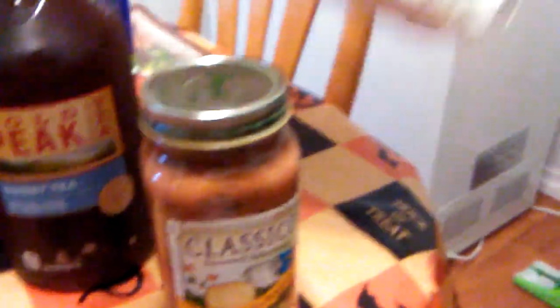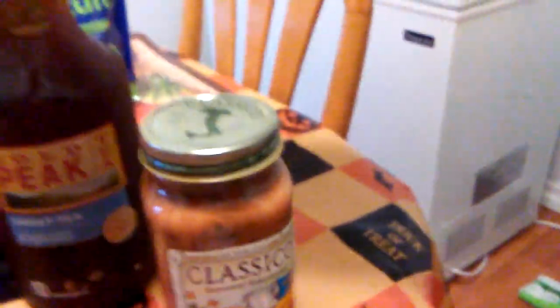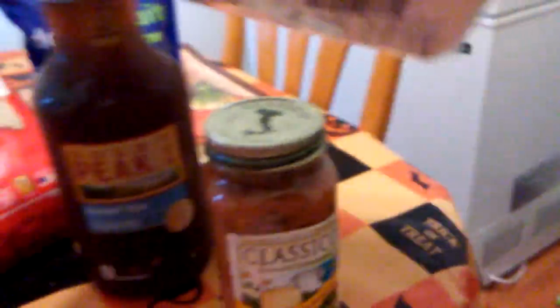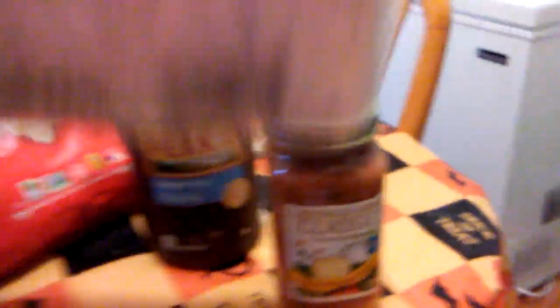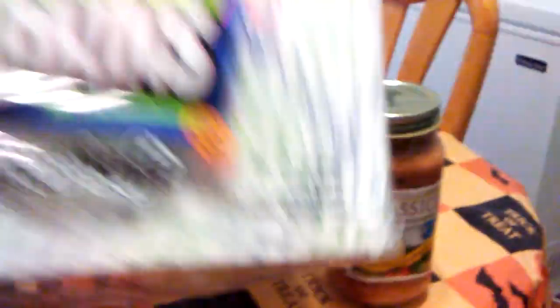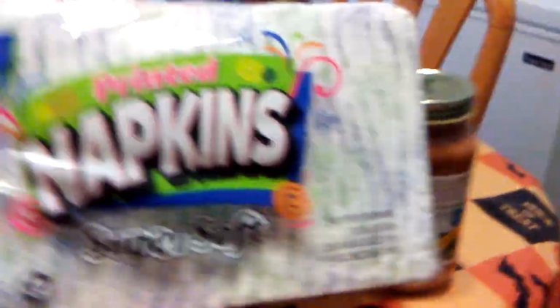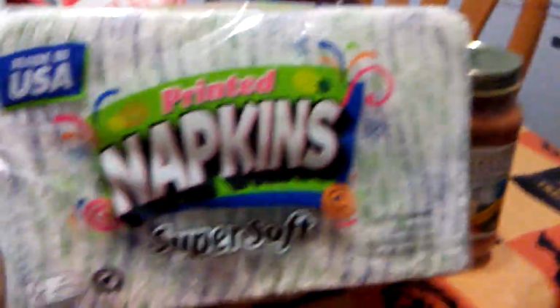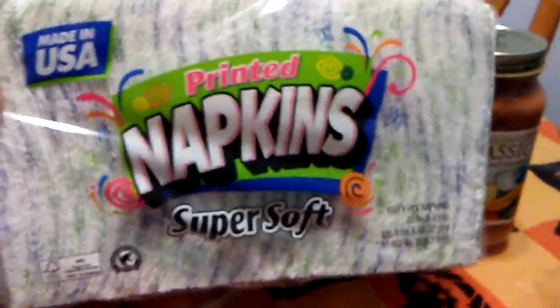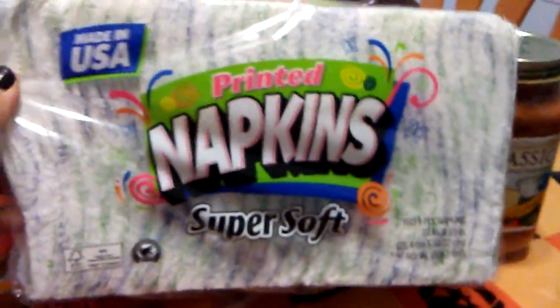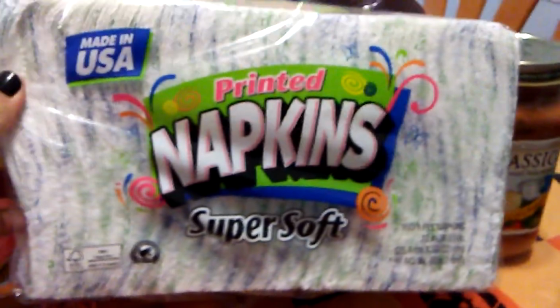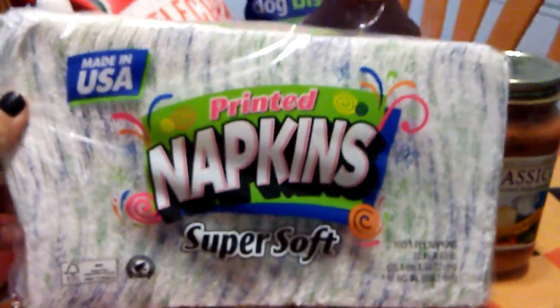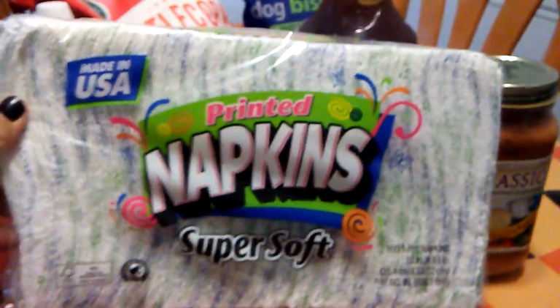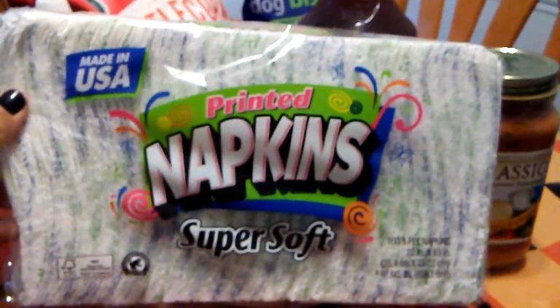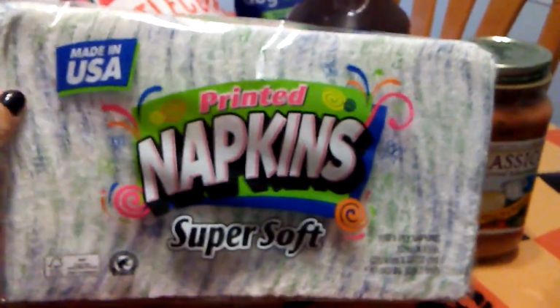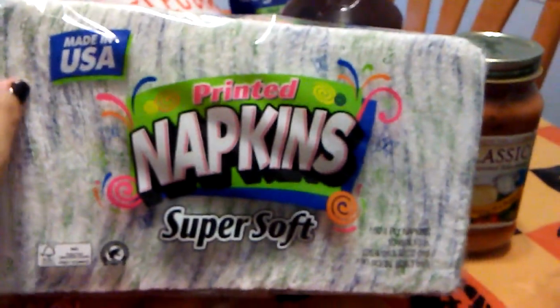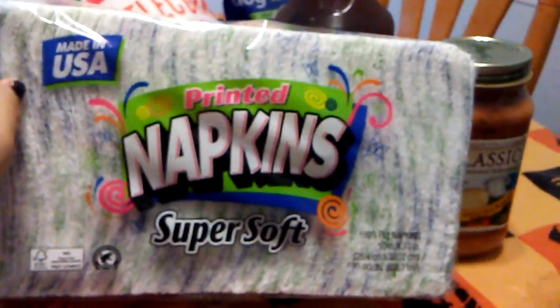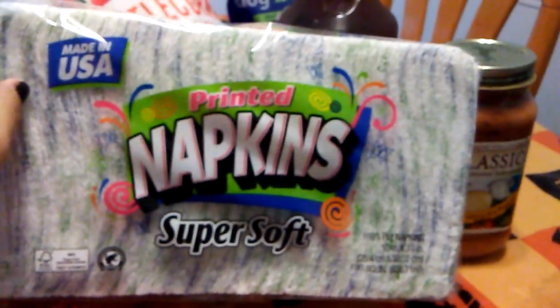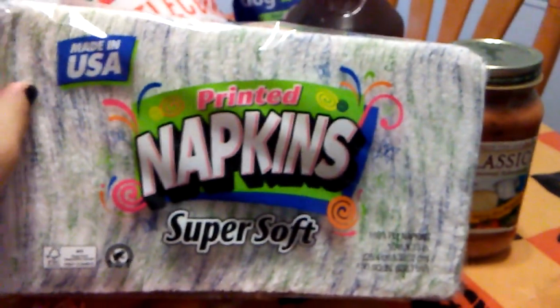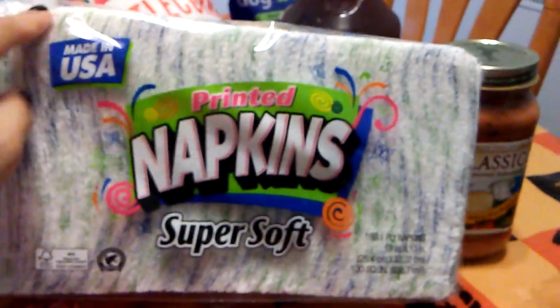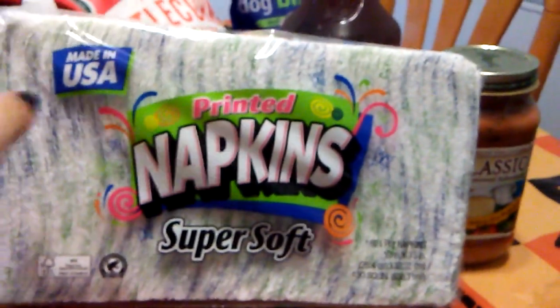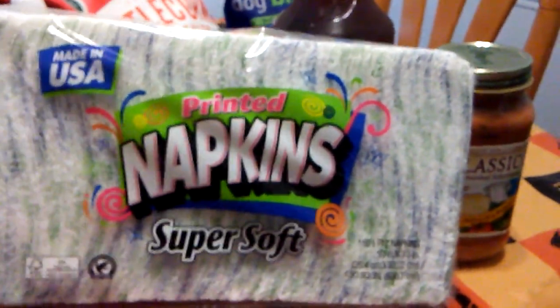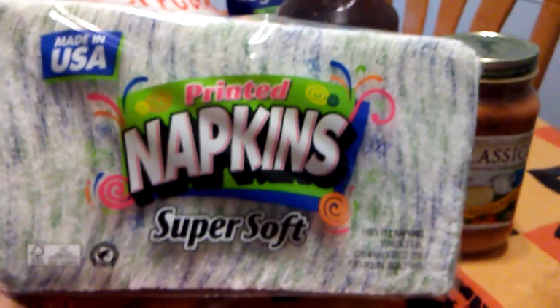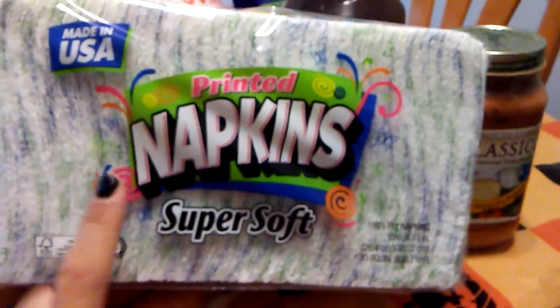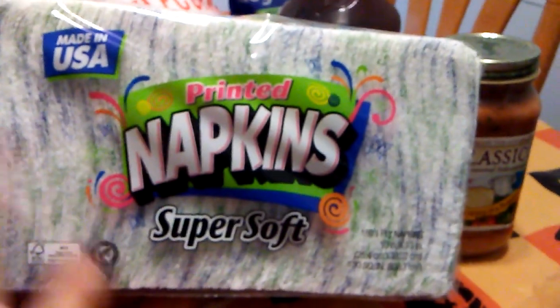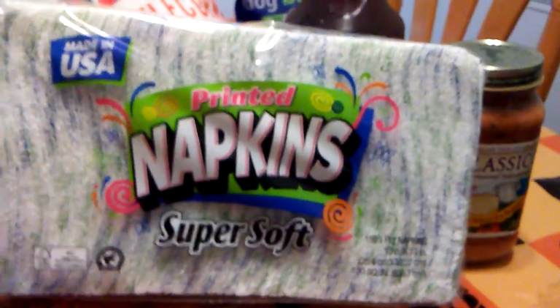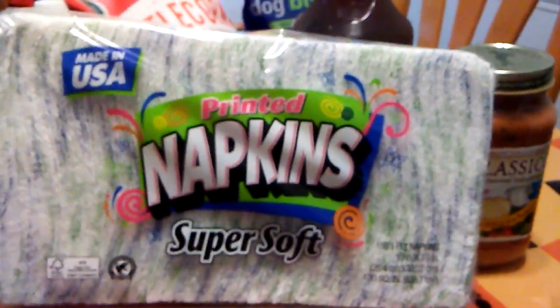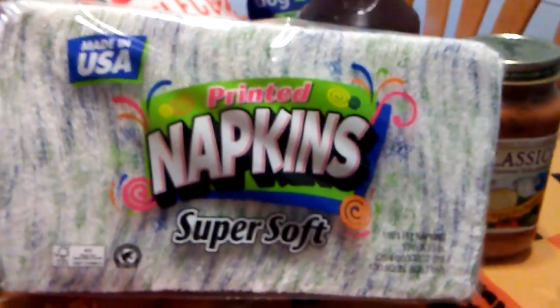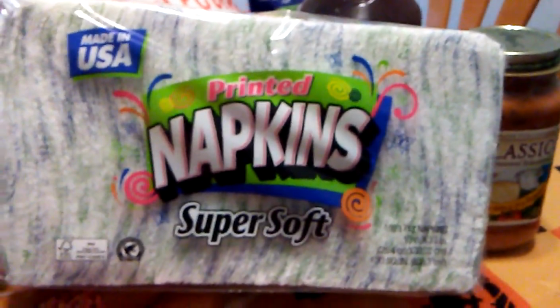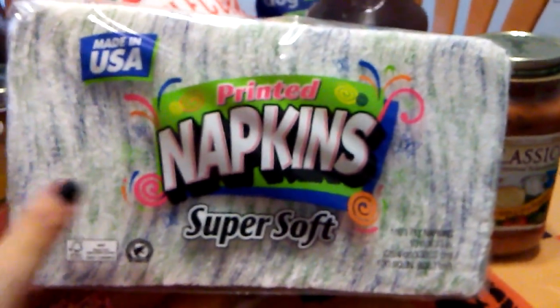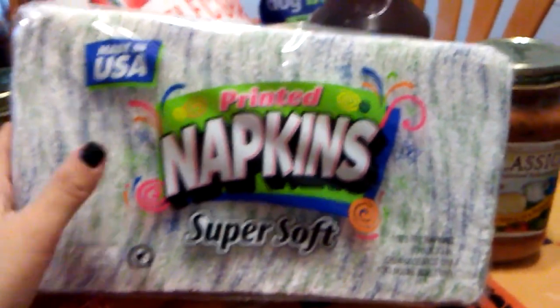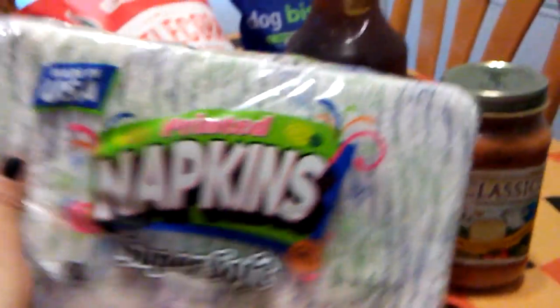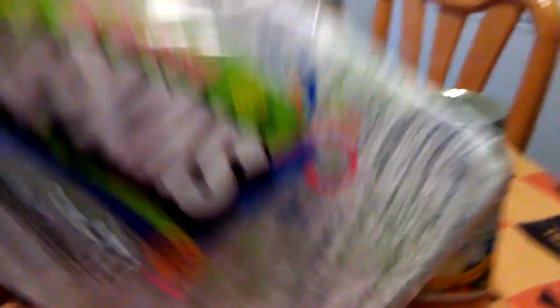I did pick up 160 printed napkins for 99 cents at the 99 cent store.